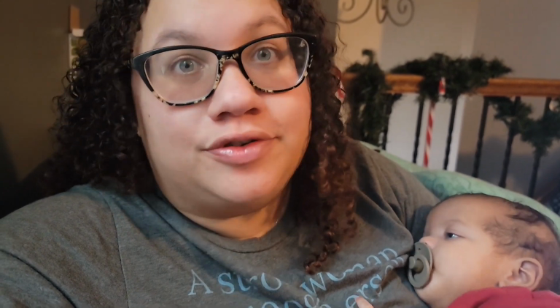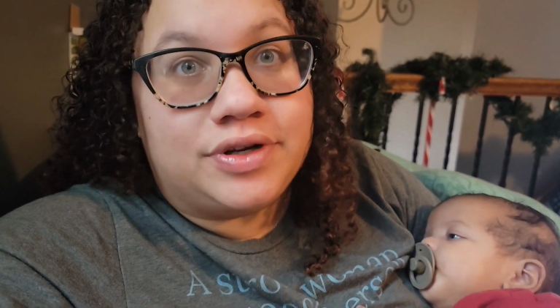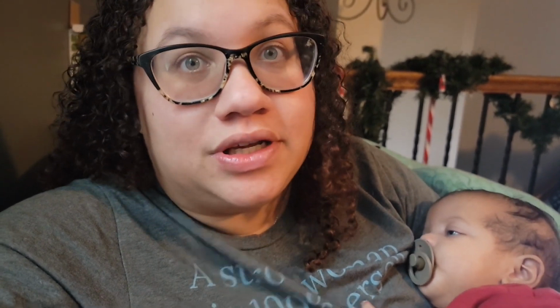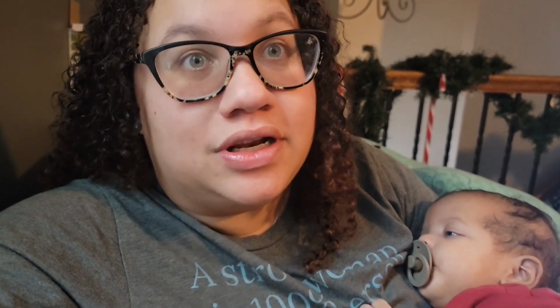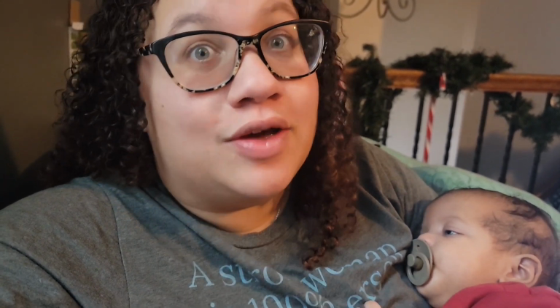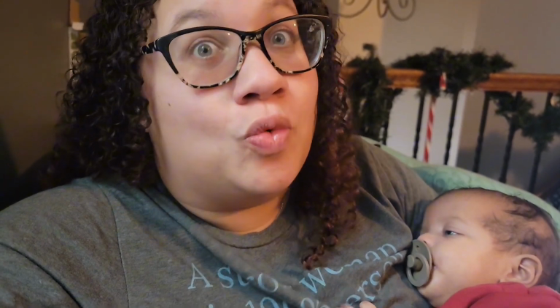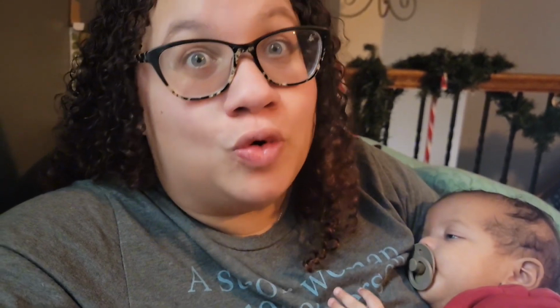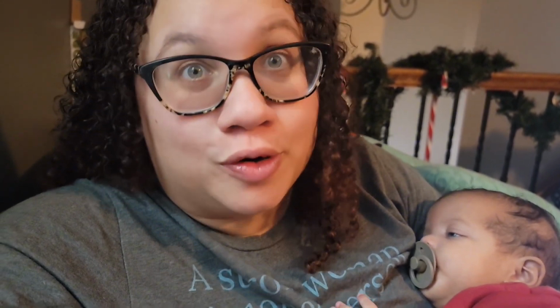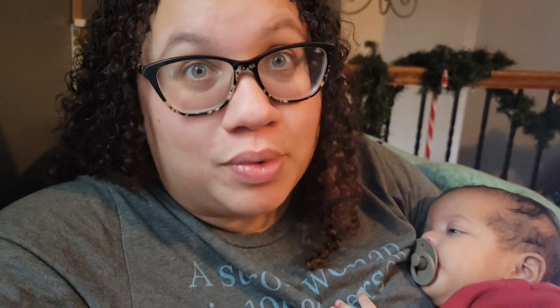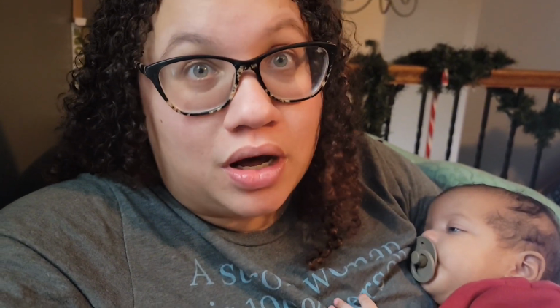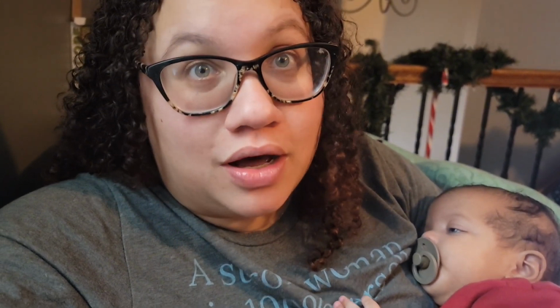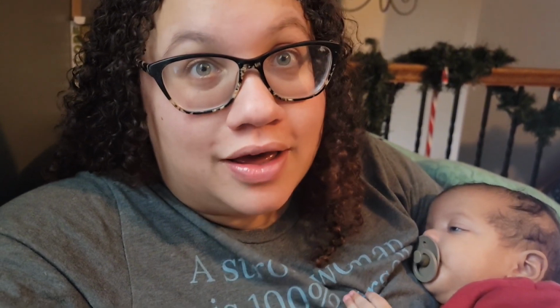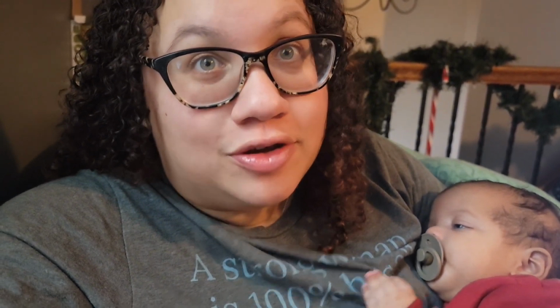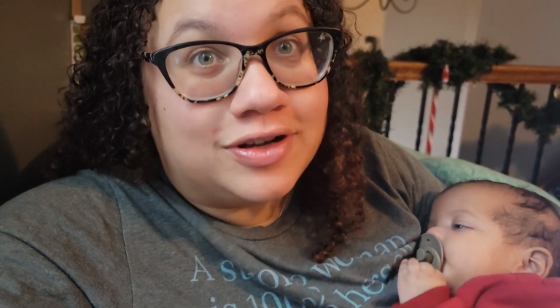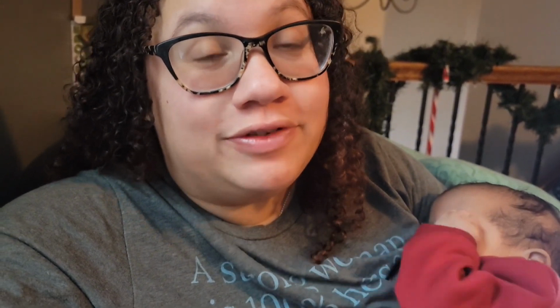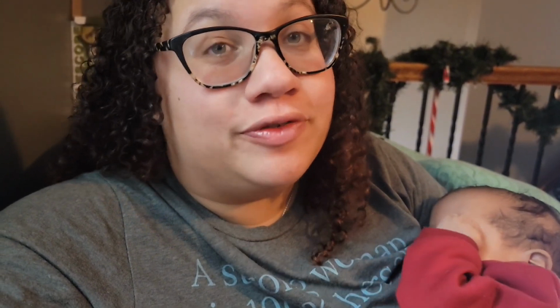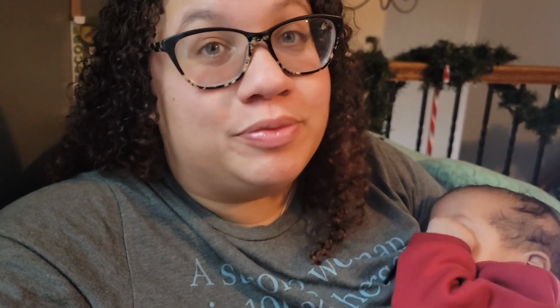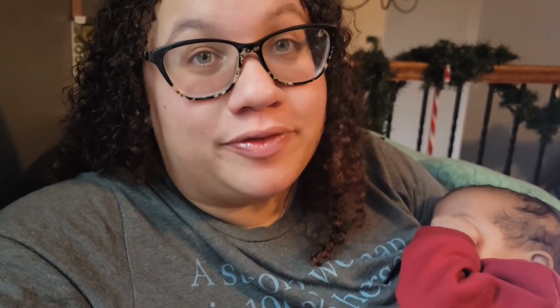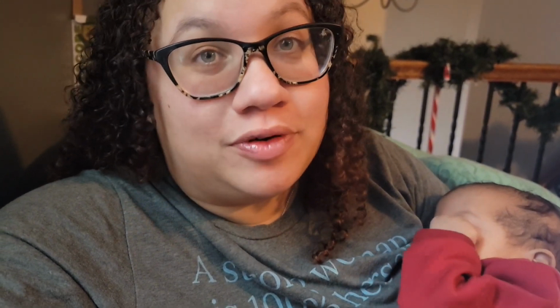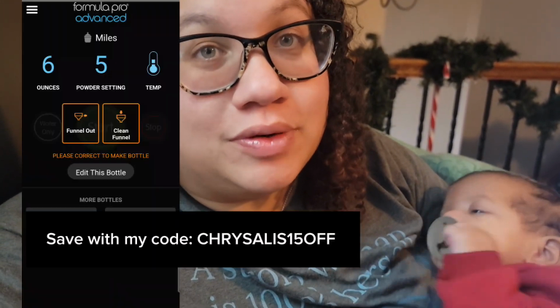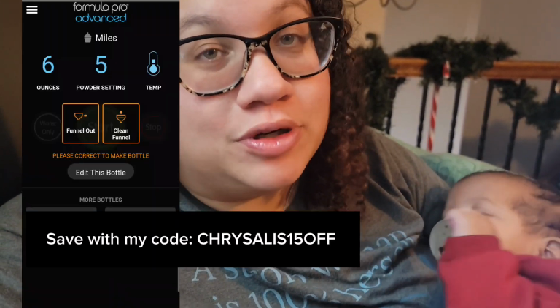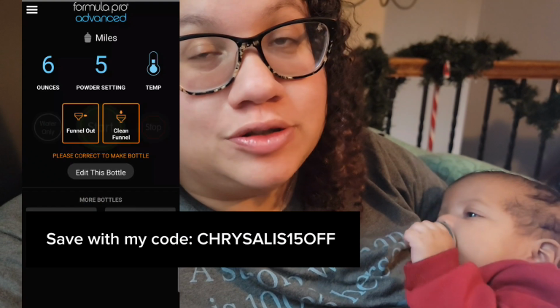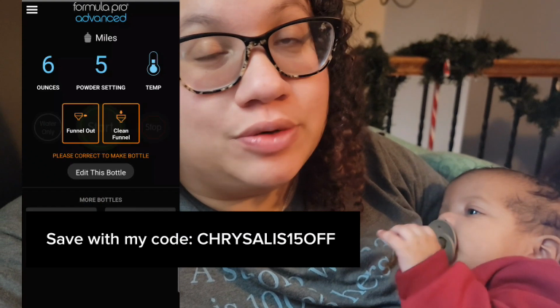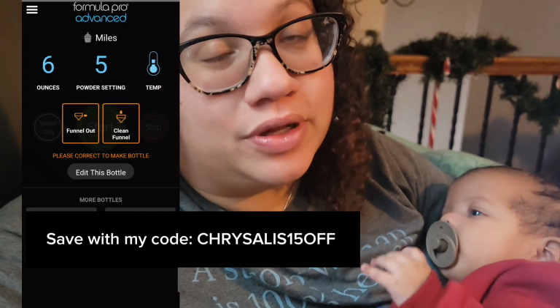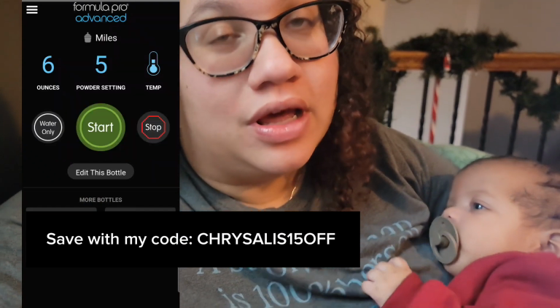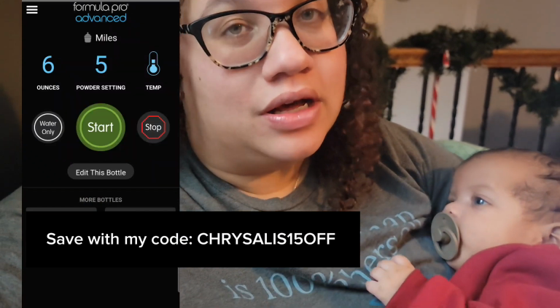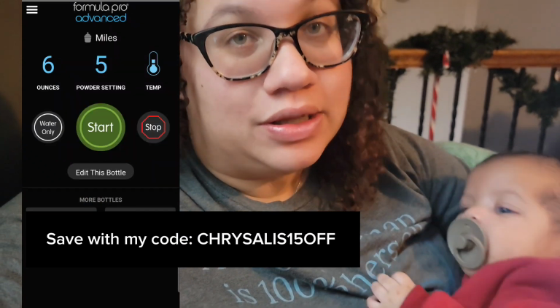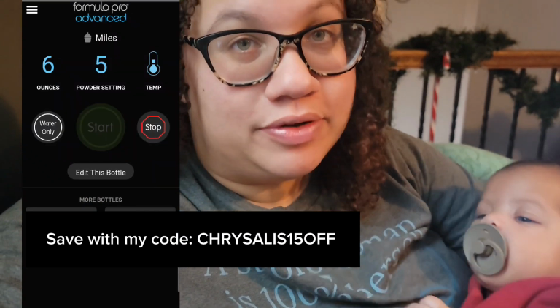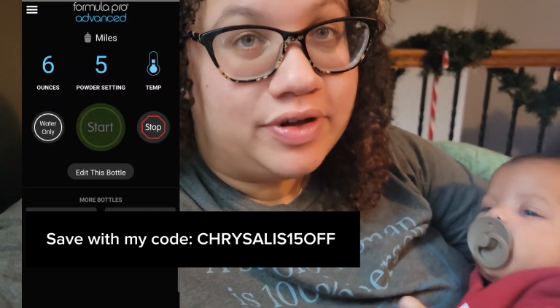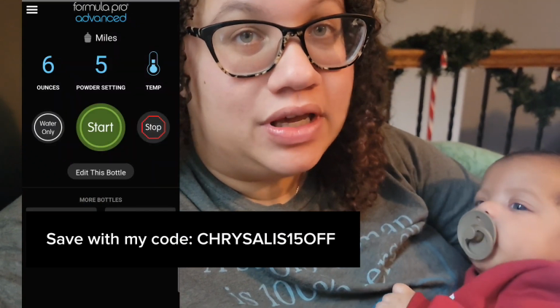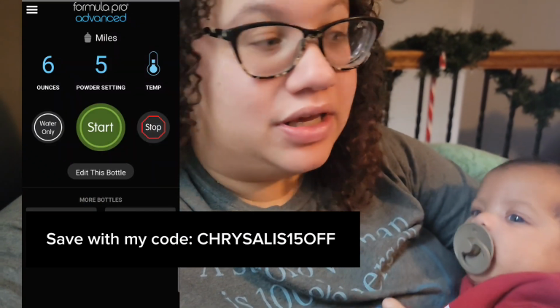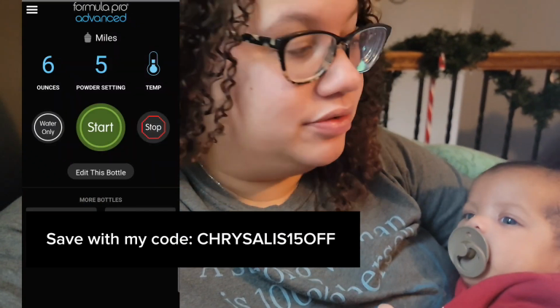It makes formula instantly, whatever ounces you need, warm. You can even do it from your phone. I'm gonna show clips of it here in this video as I'm talking.